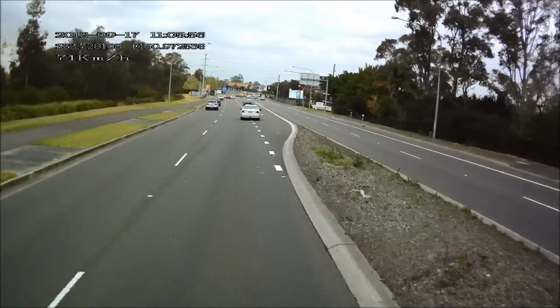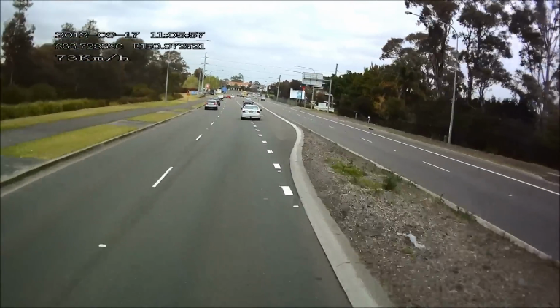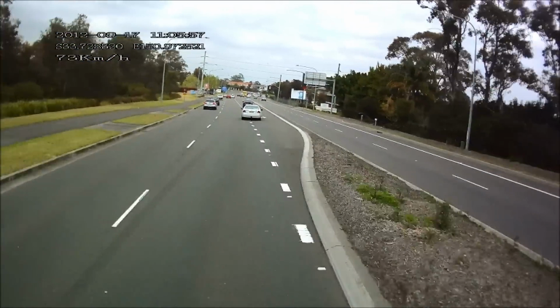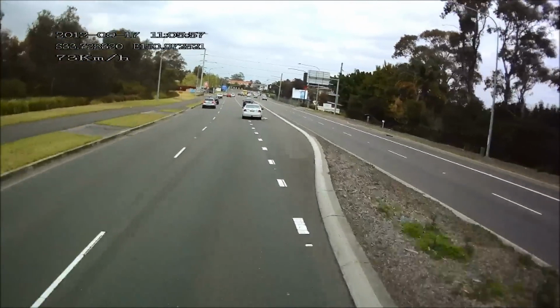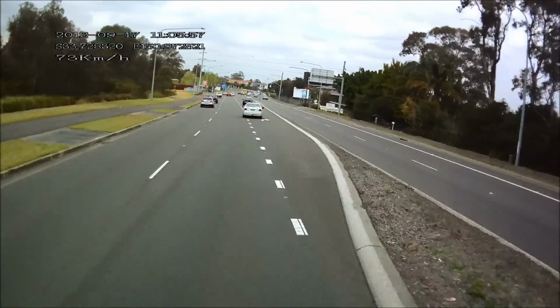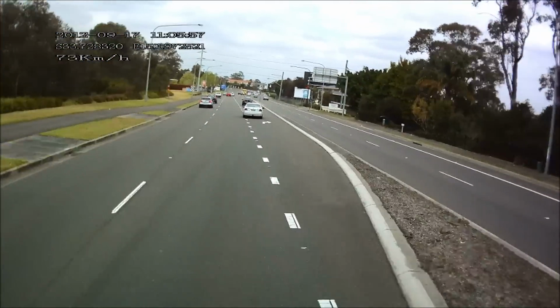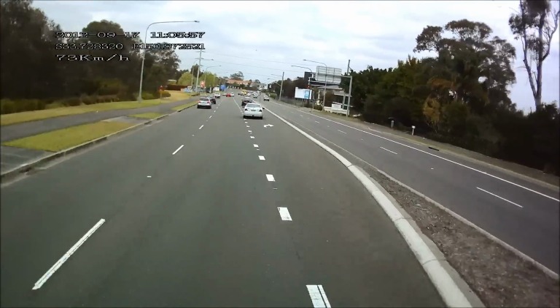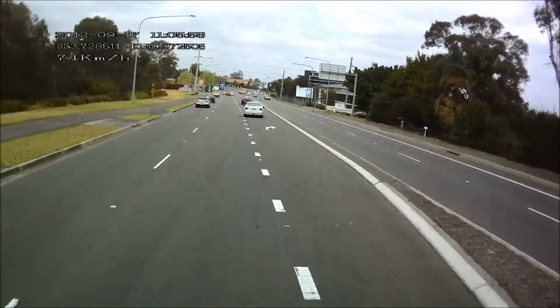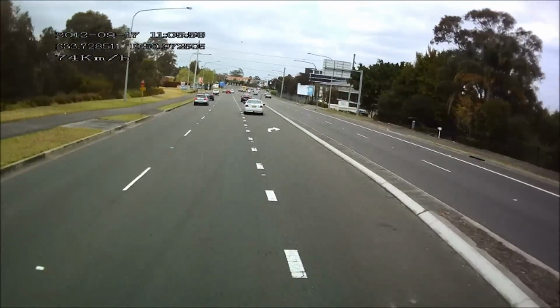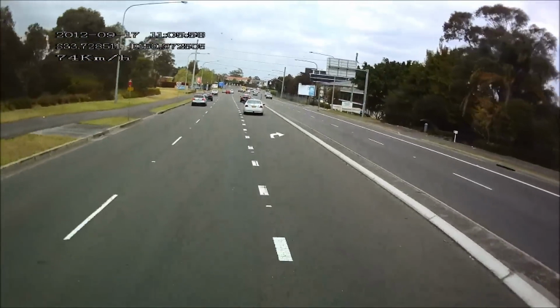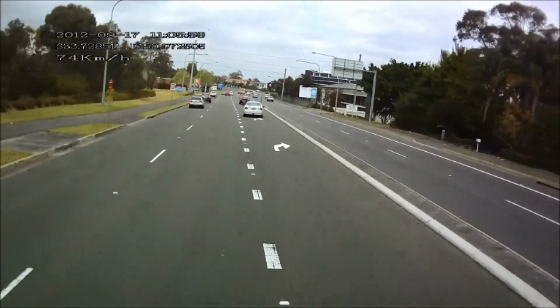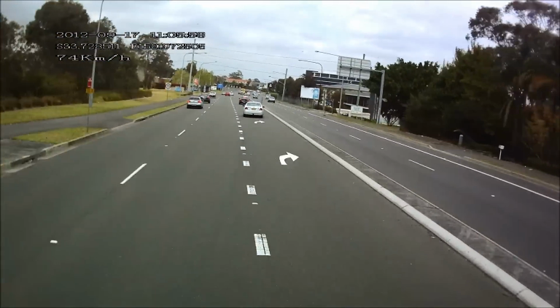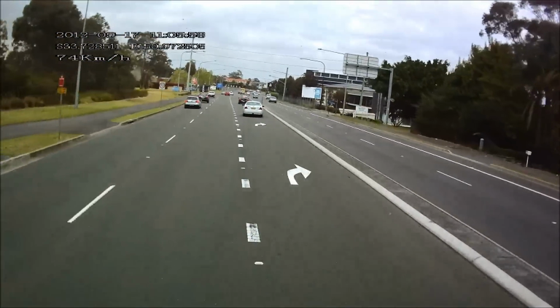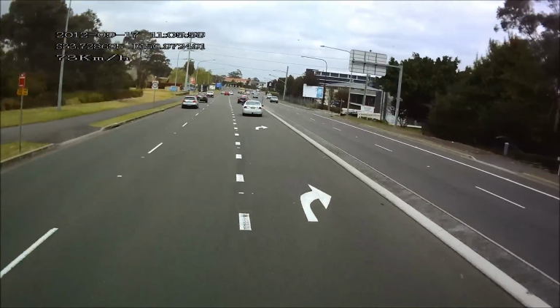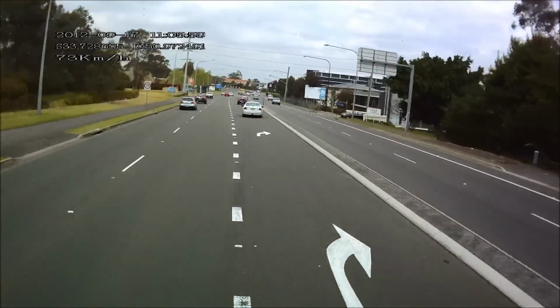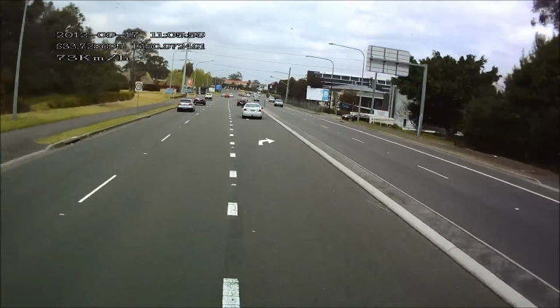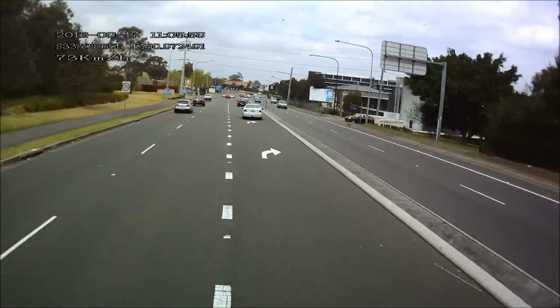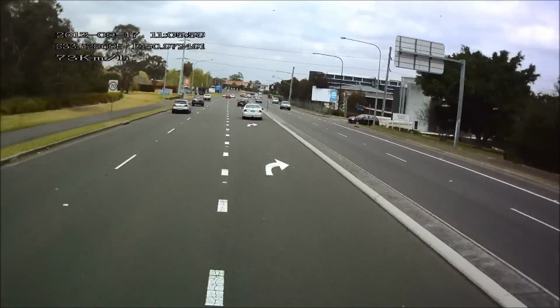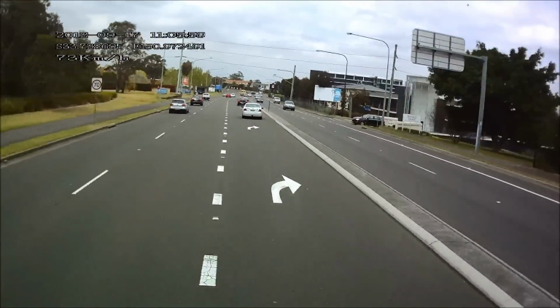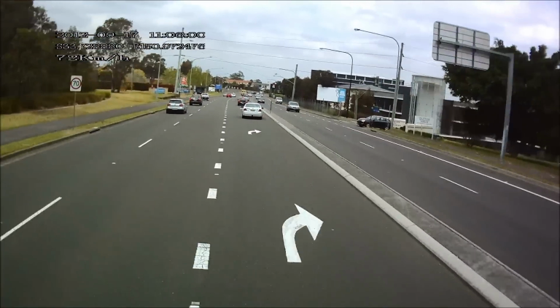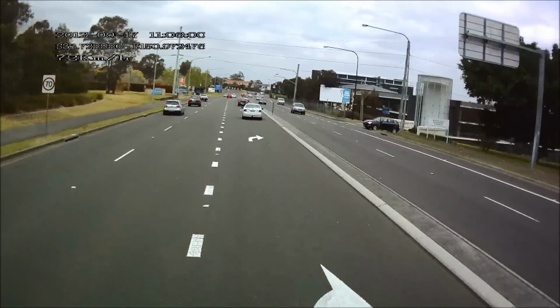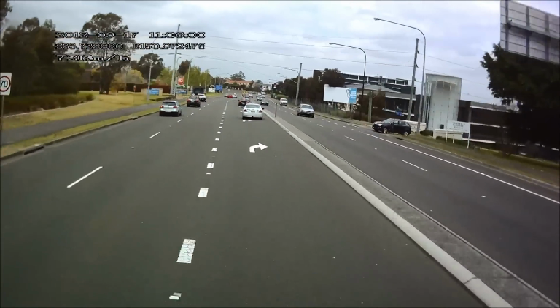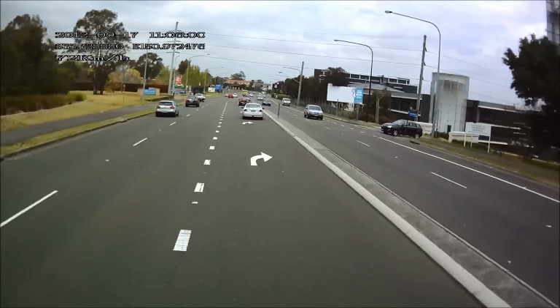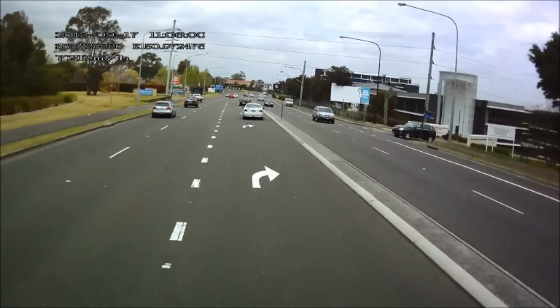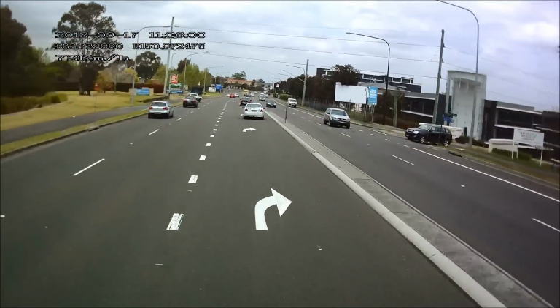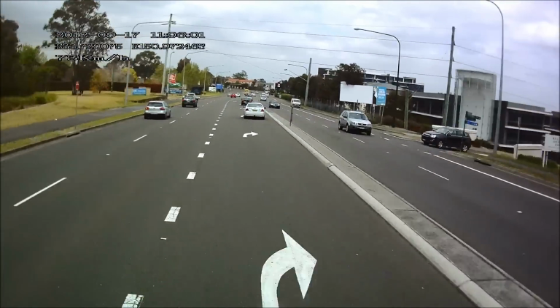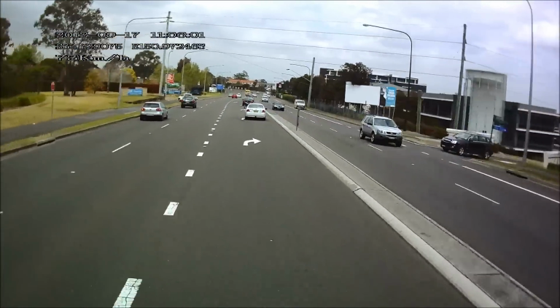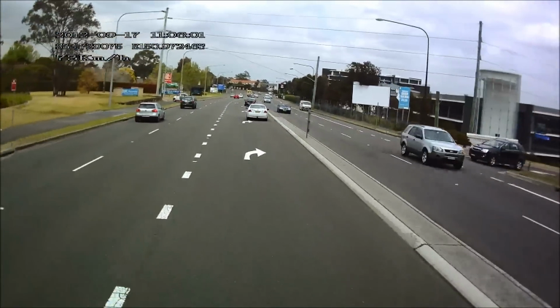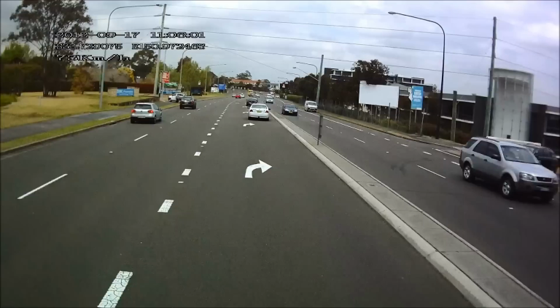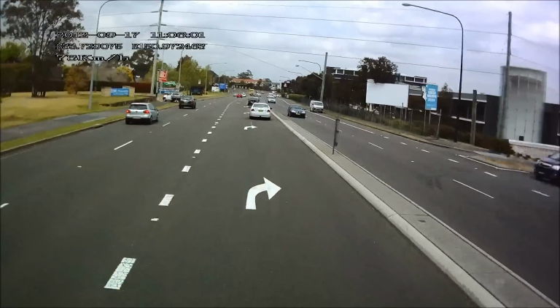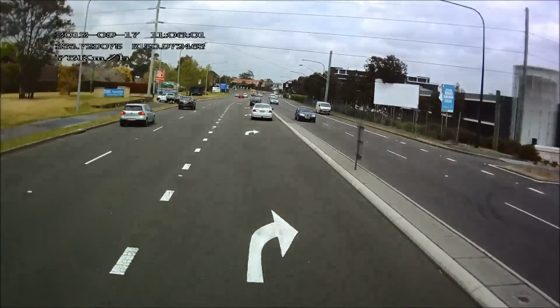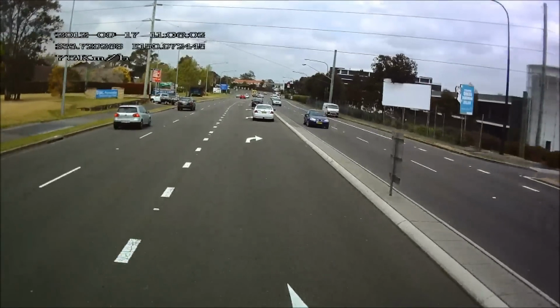Now indicators — green P-plater, you would know better than that. Change lanes without indicators.